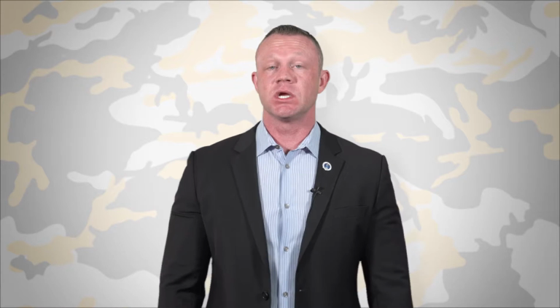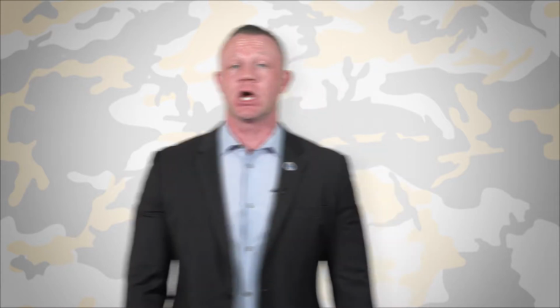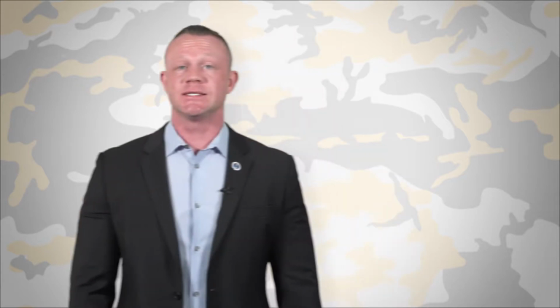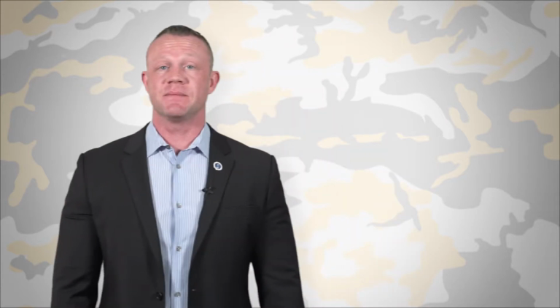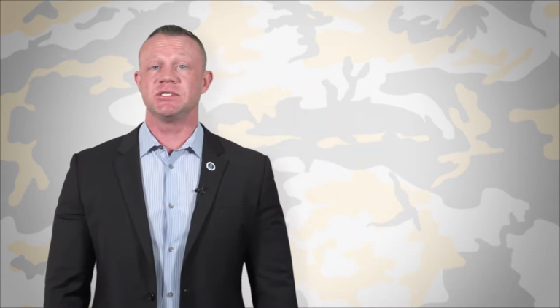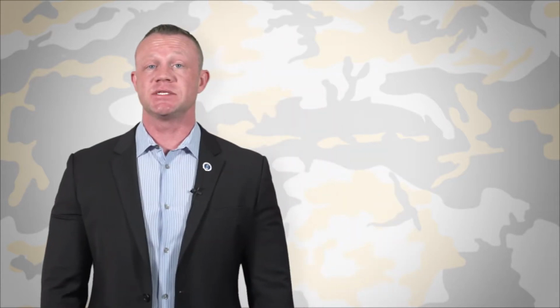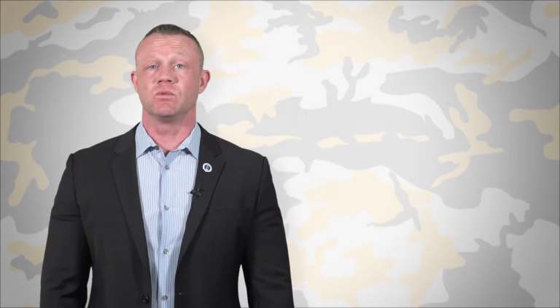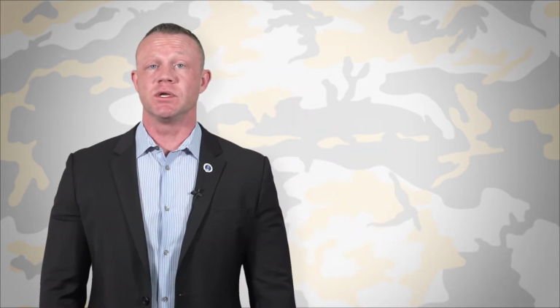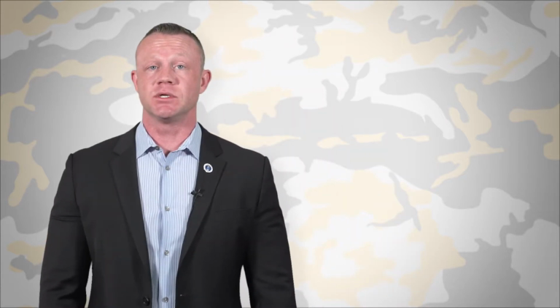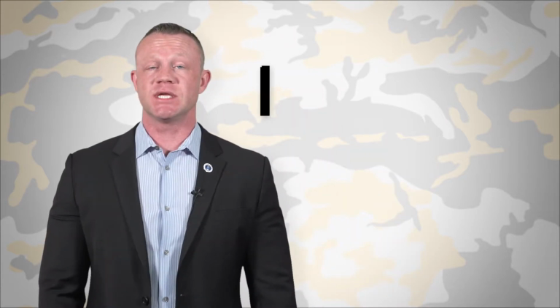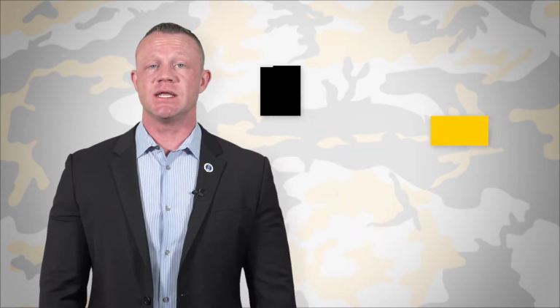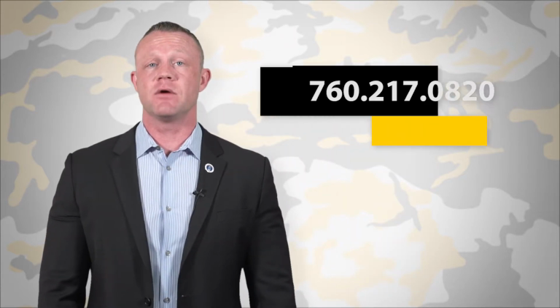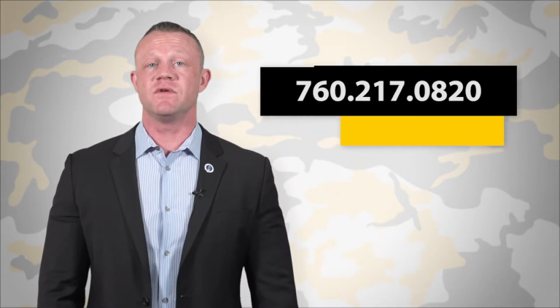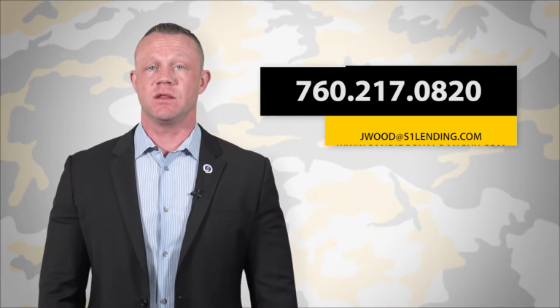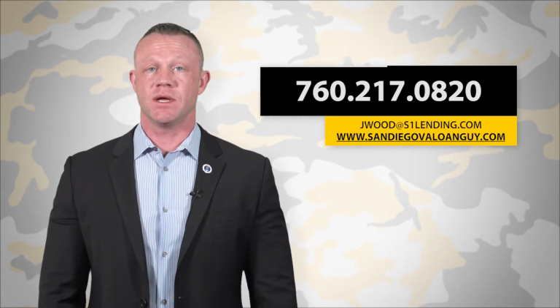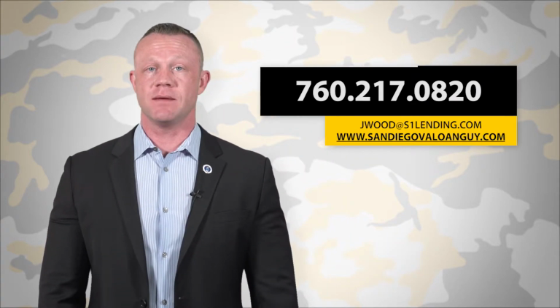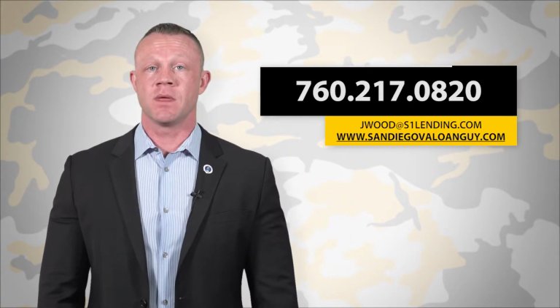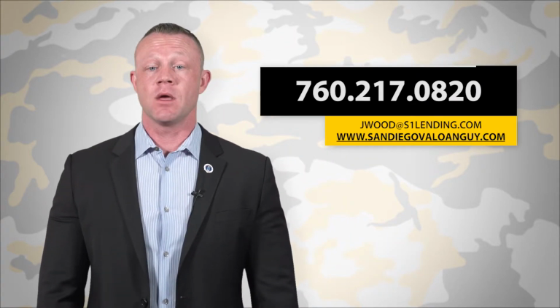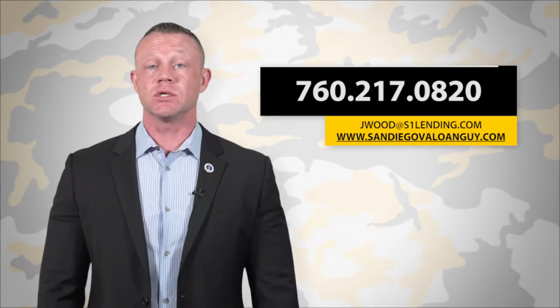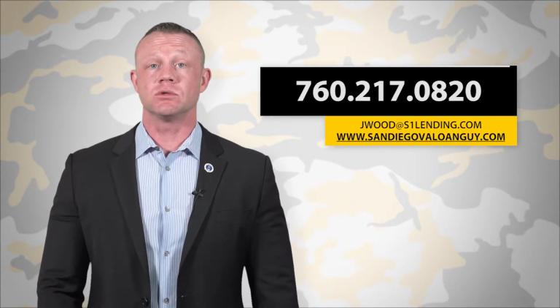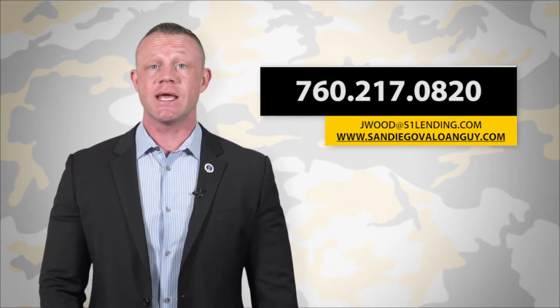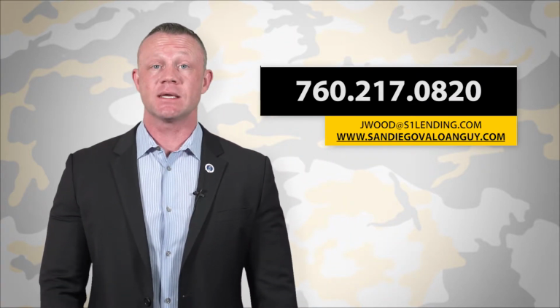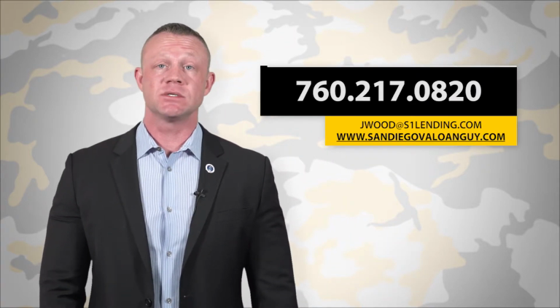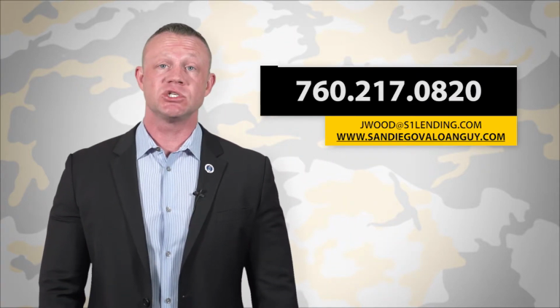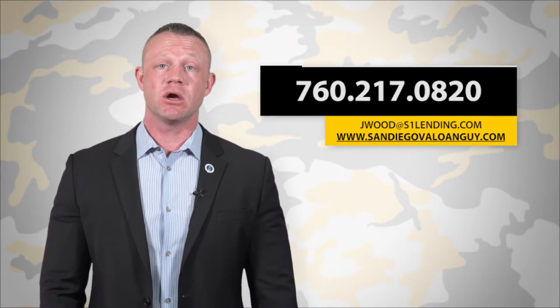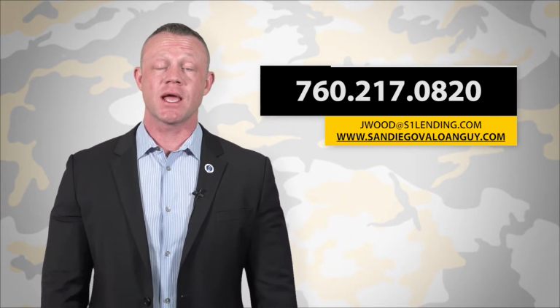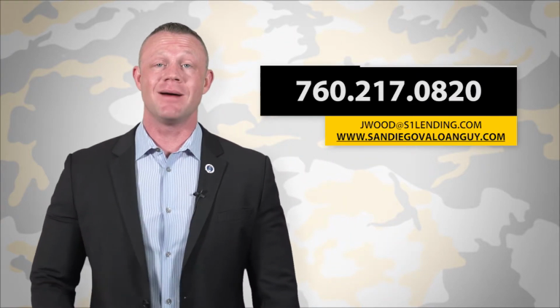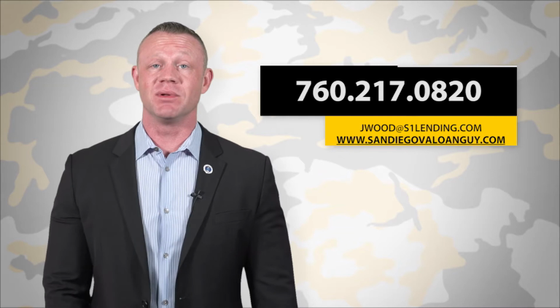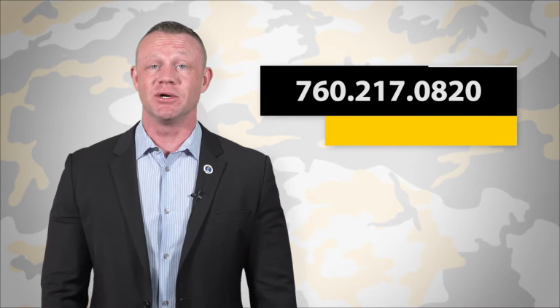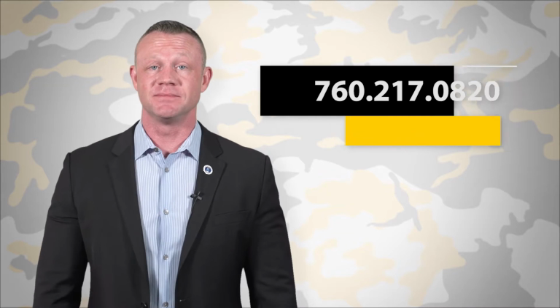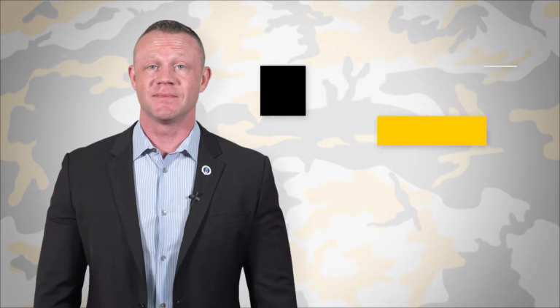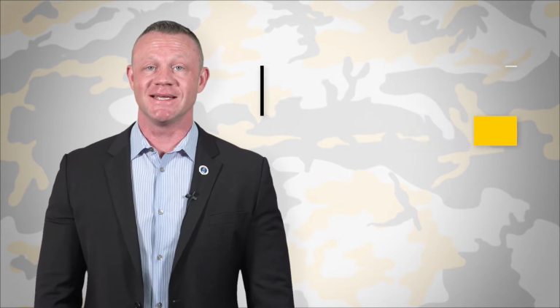For more questions on what property types you can purchase, contact me, Jason Wood, your San Diego VA loan guy. Also like, share, and comment below. Thanks.